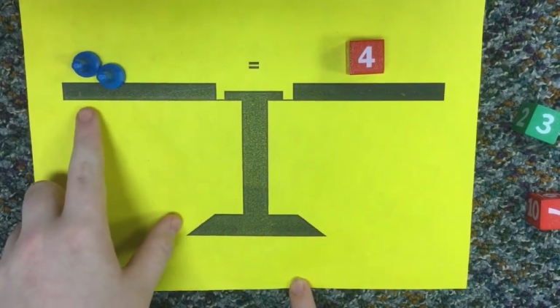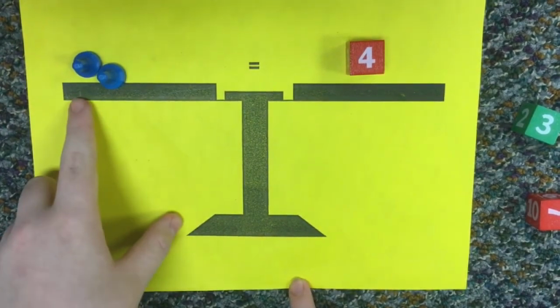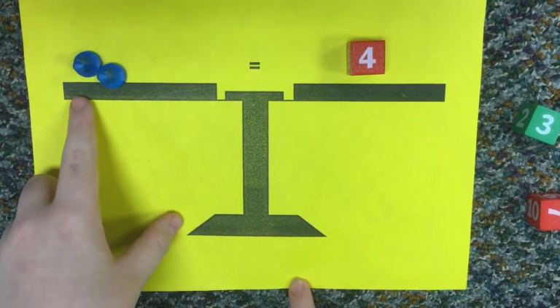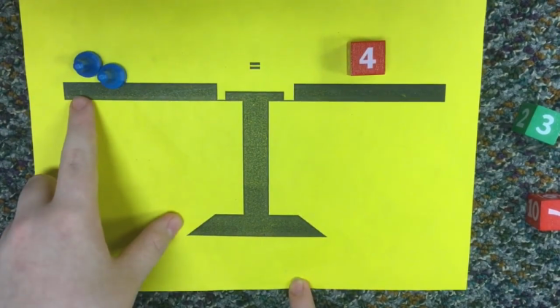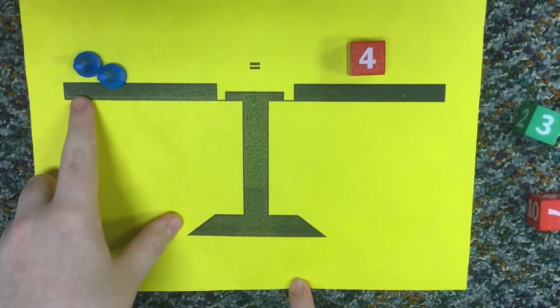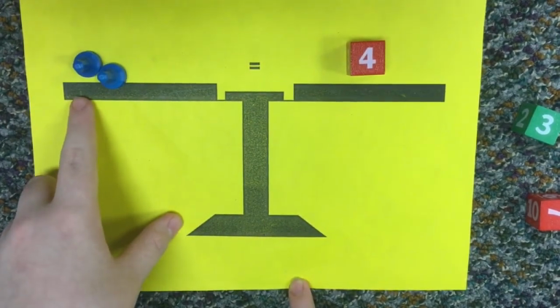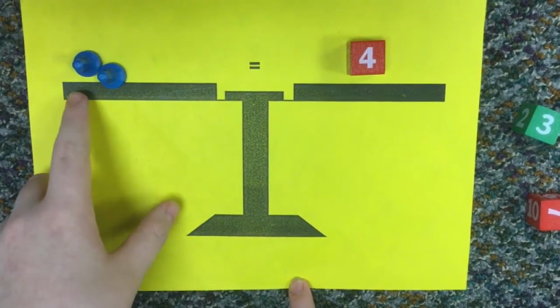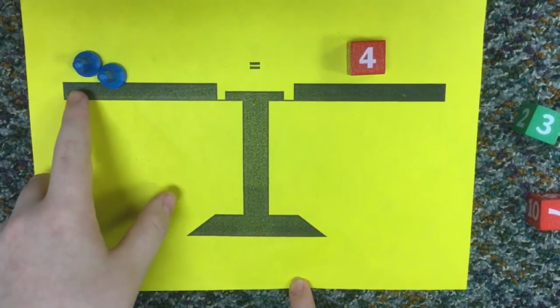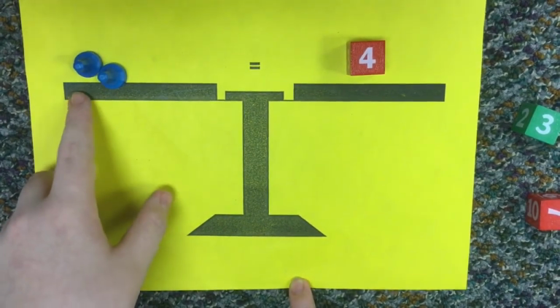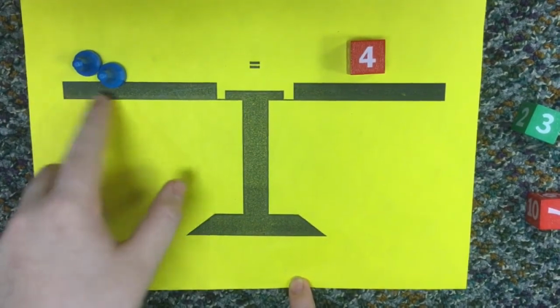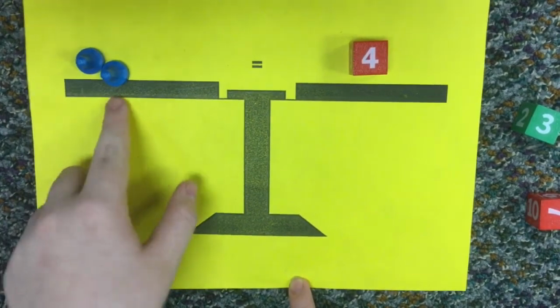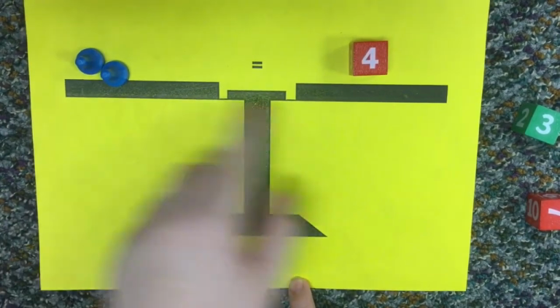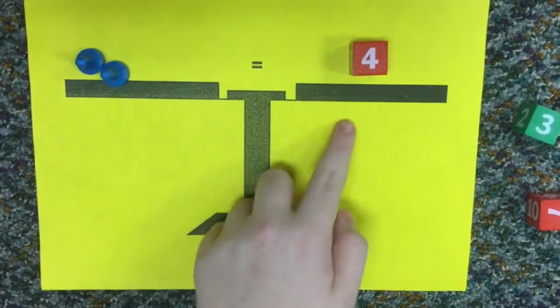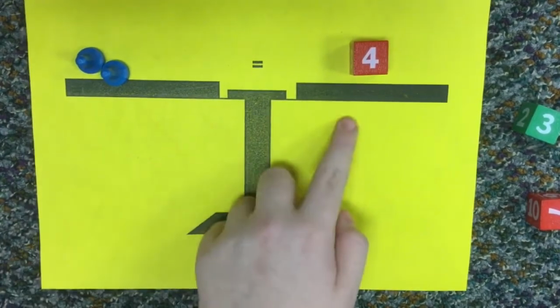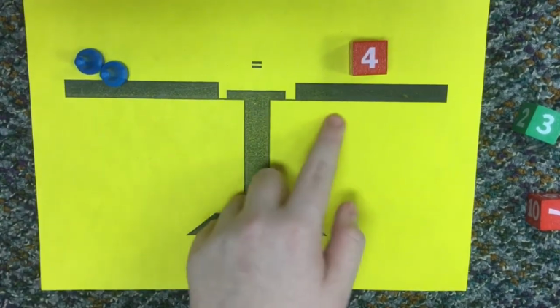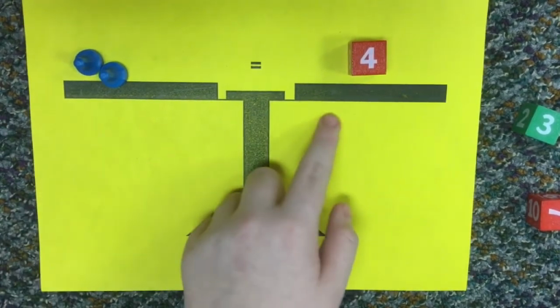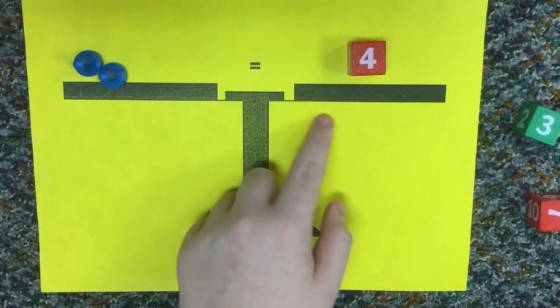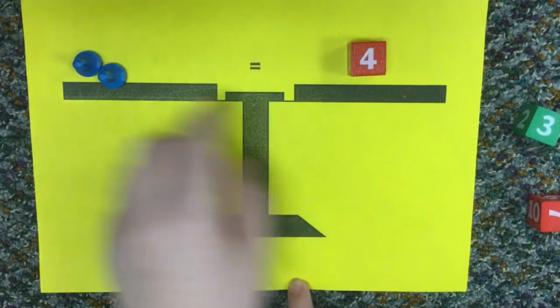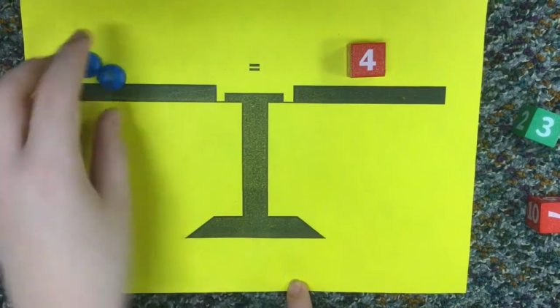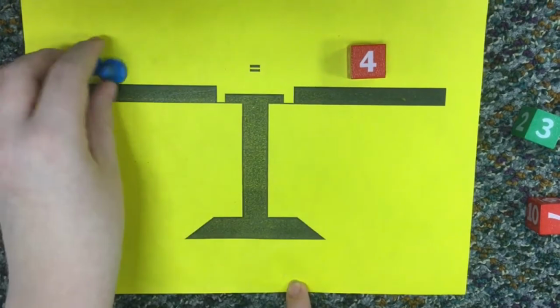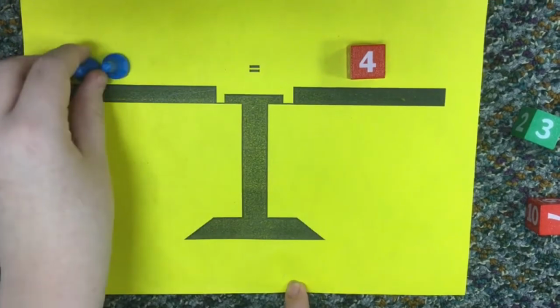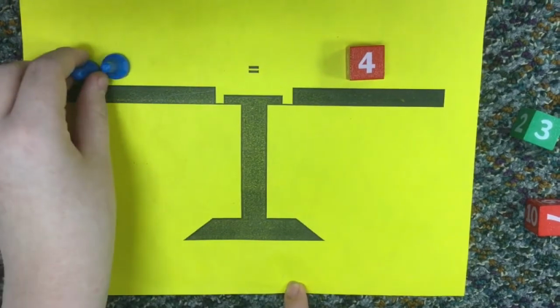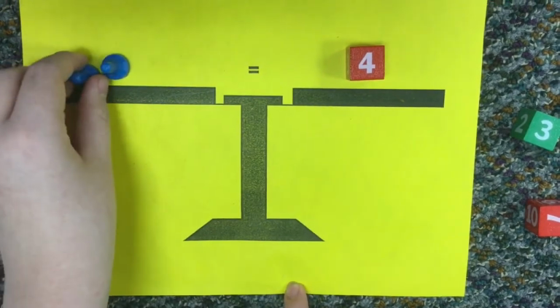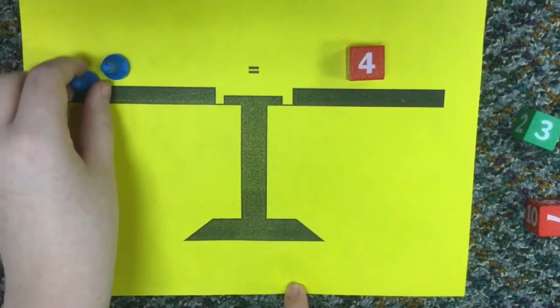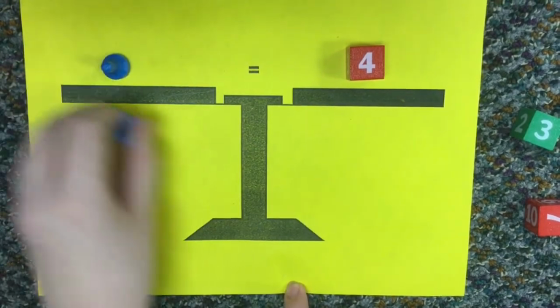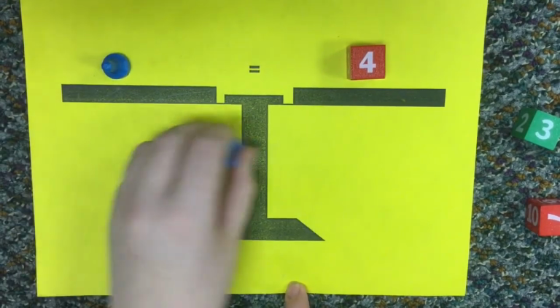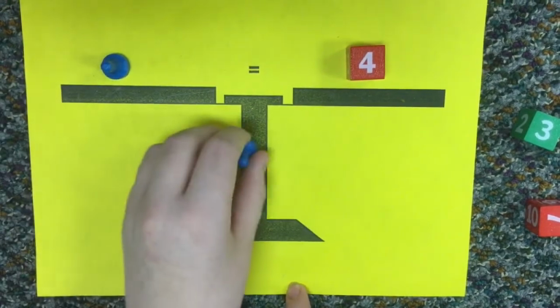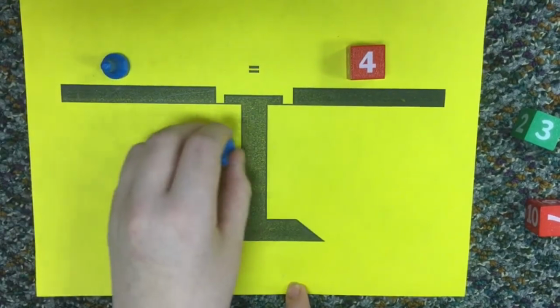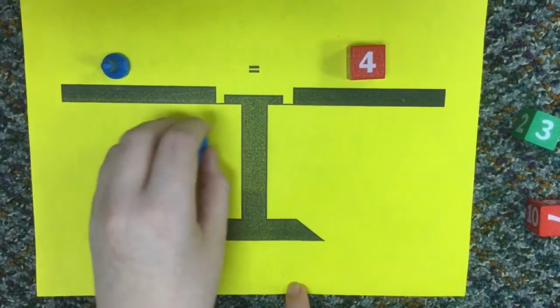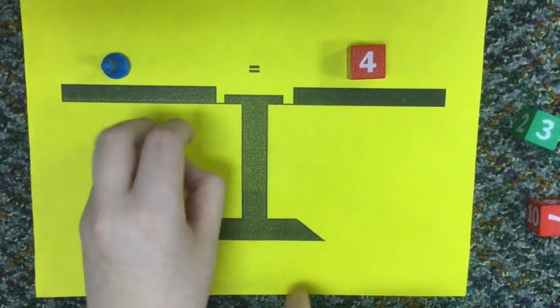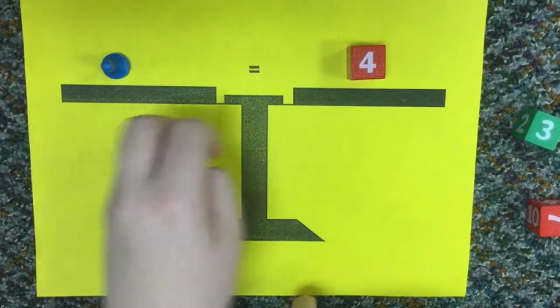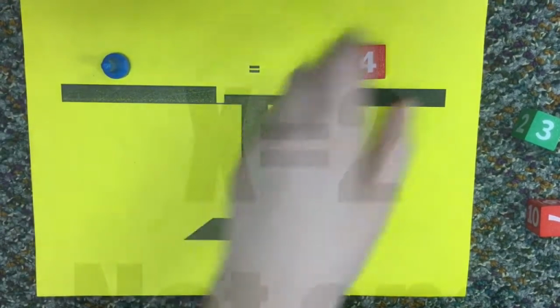These equal to each other because 2 plus 2 equals 4. So x would equal 1.